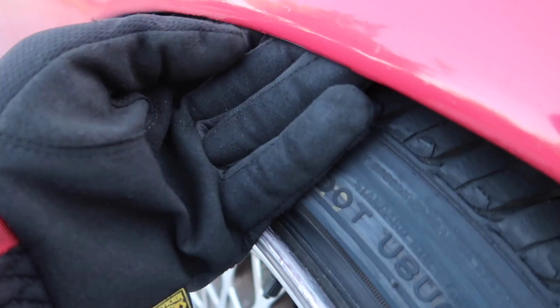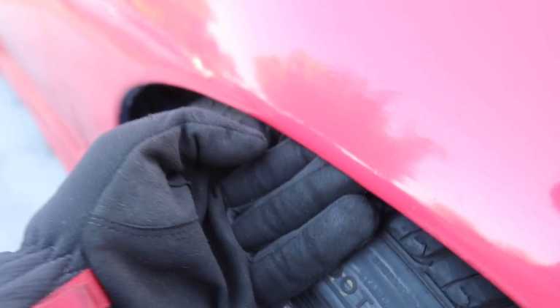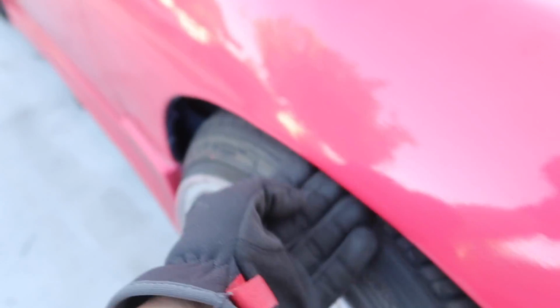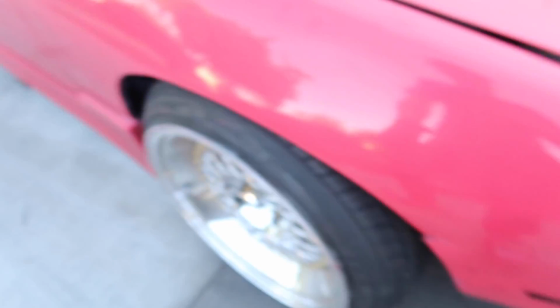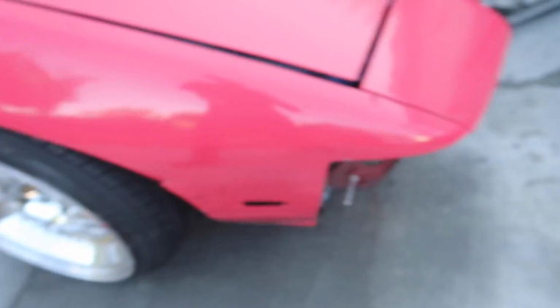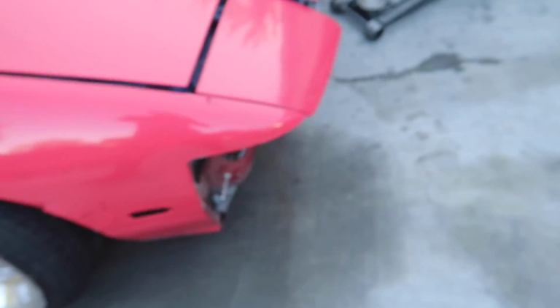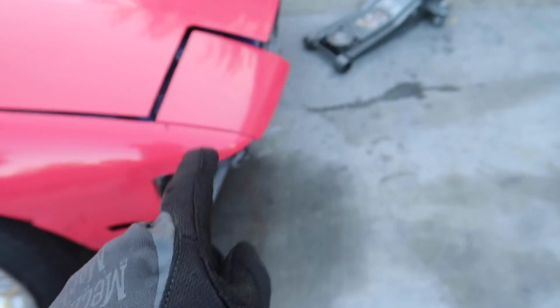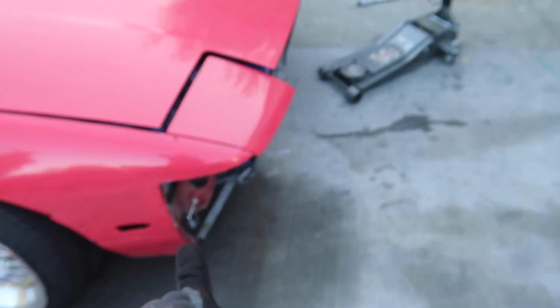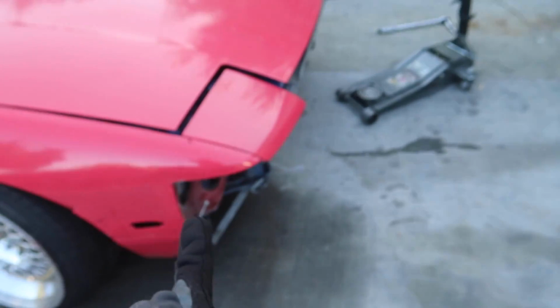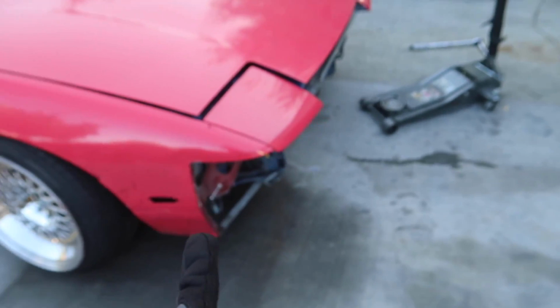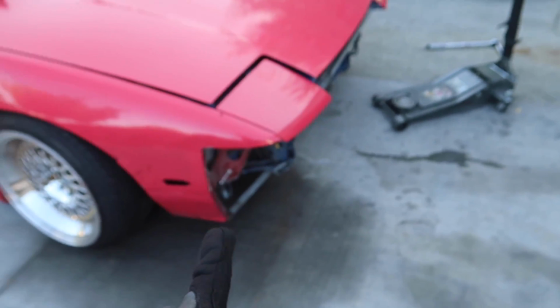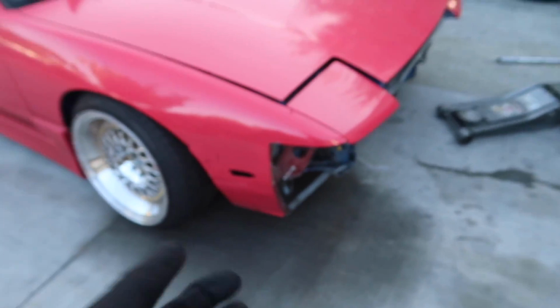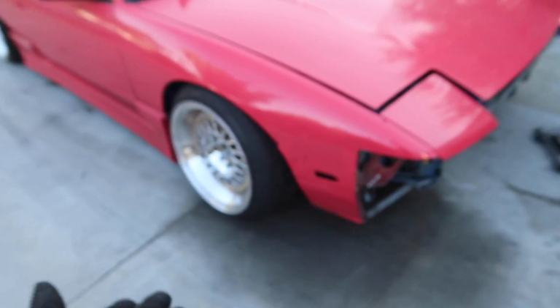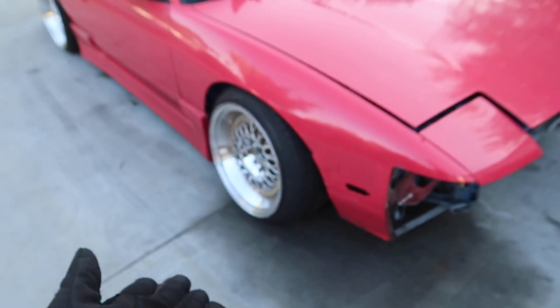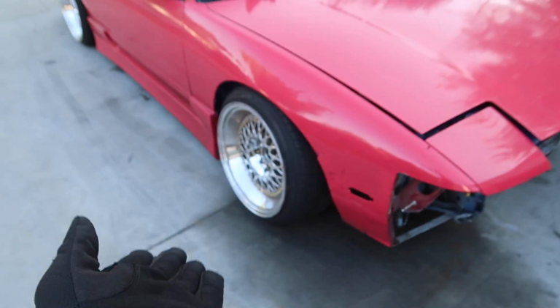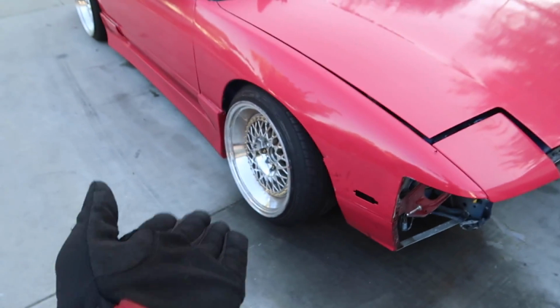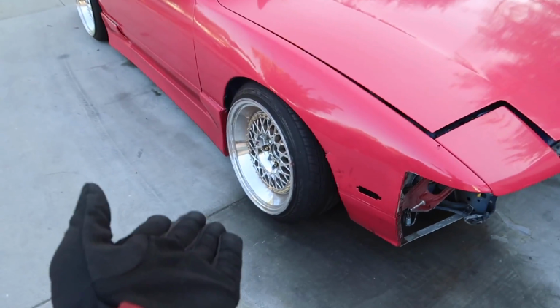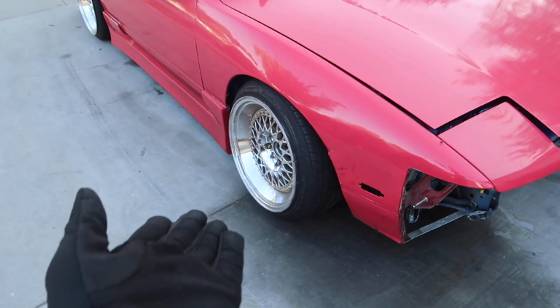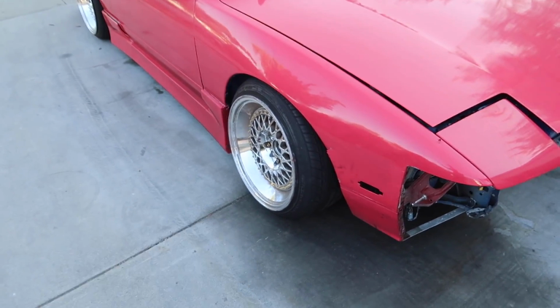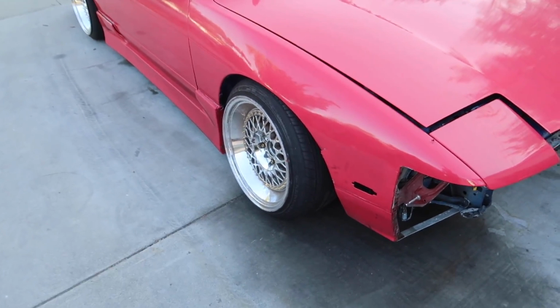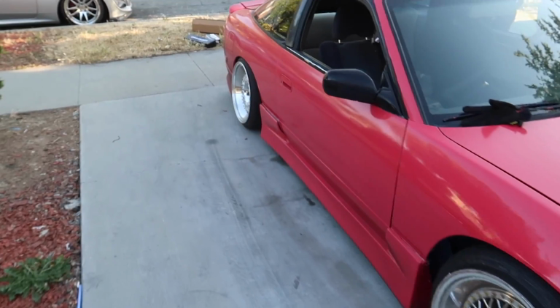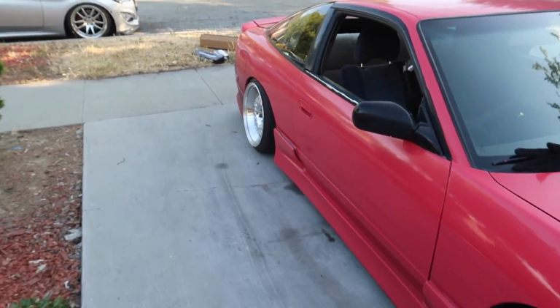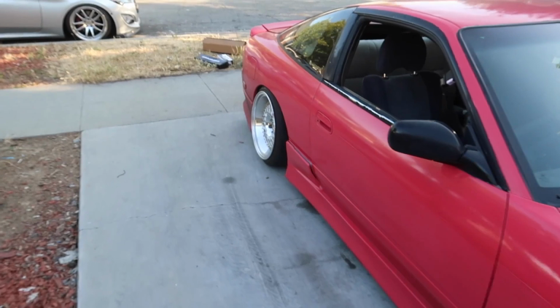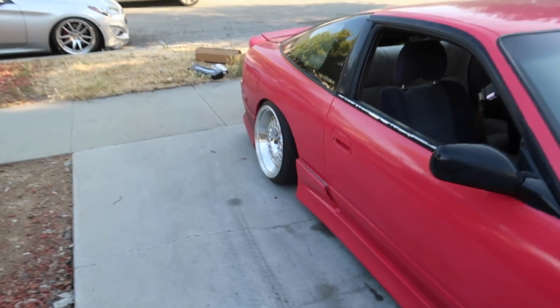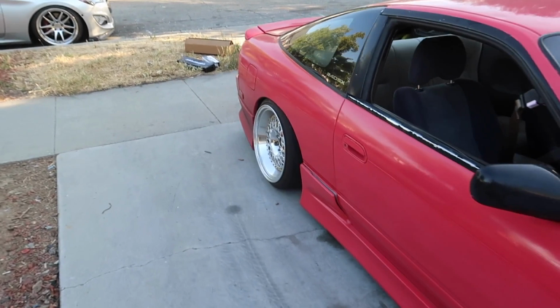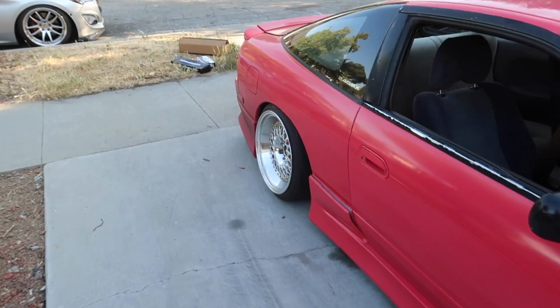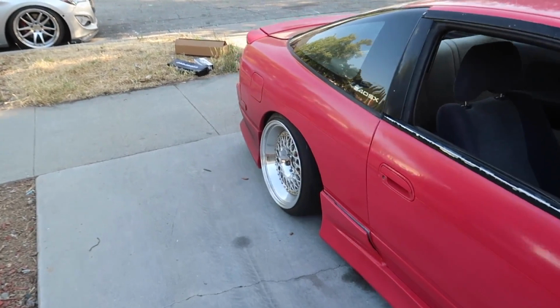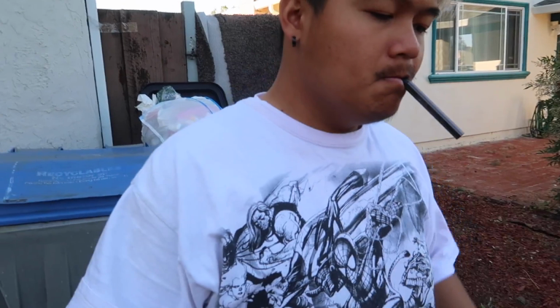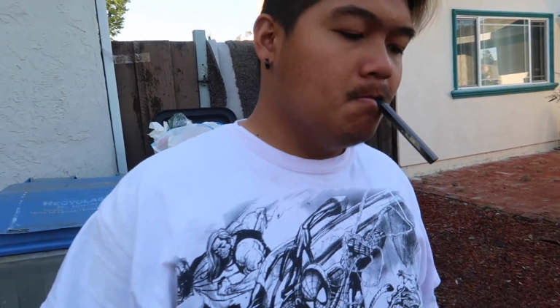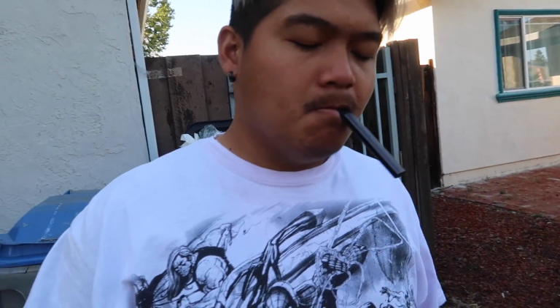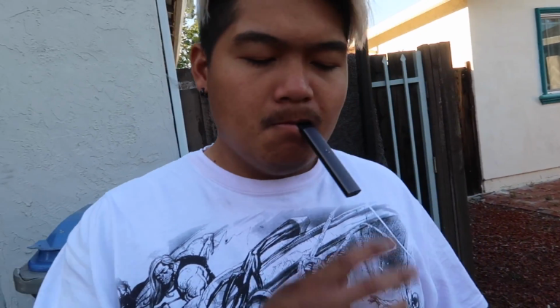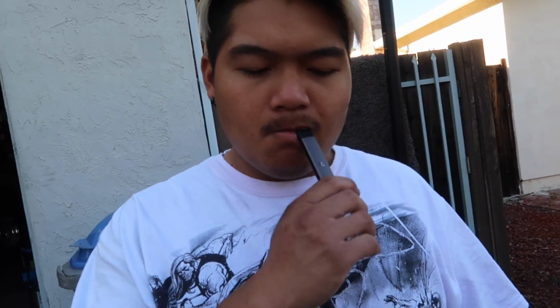It is for the better — if I want to rock that bumper then this is the only way to do it. Time to work on the rears.